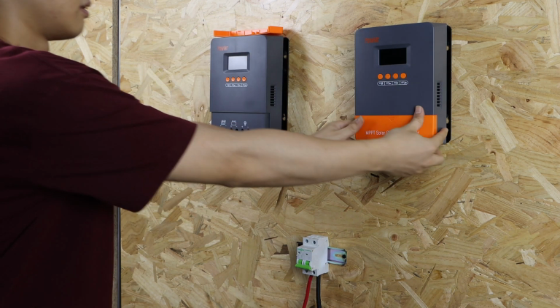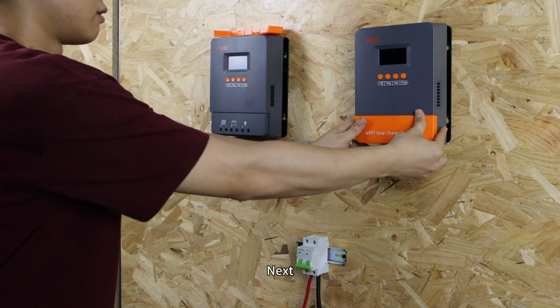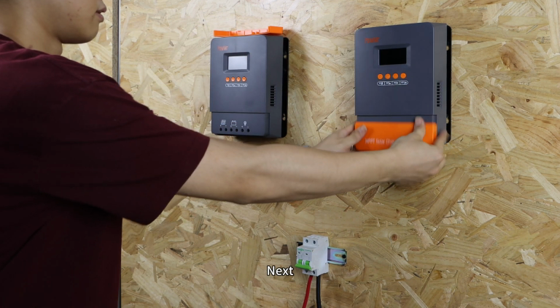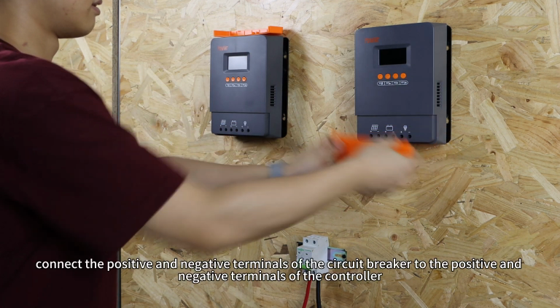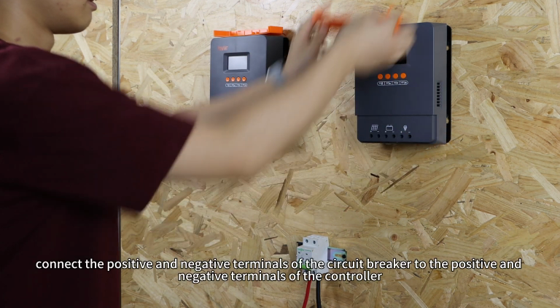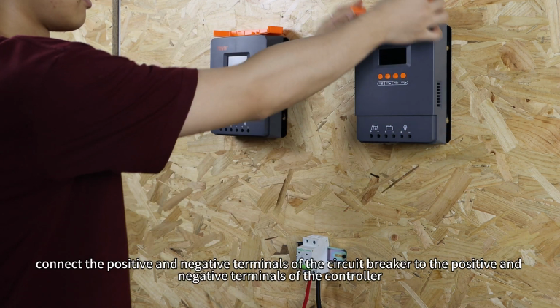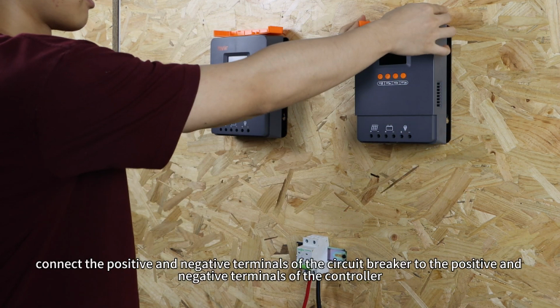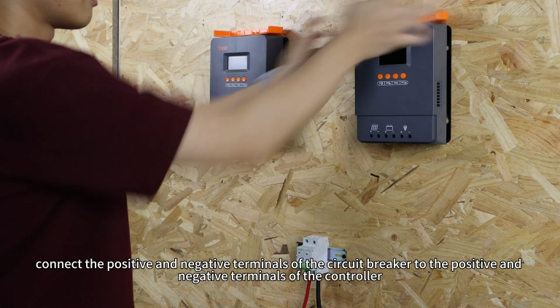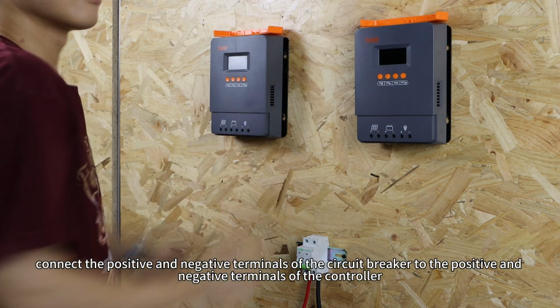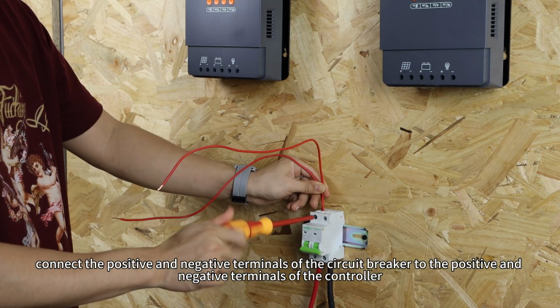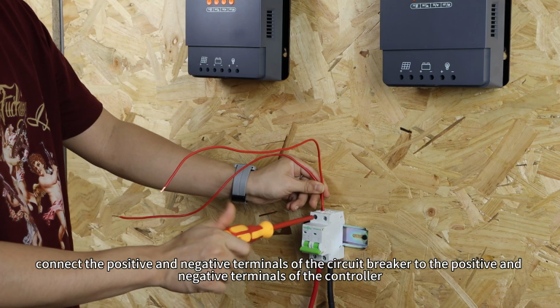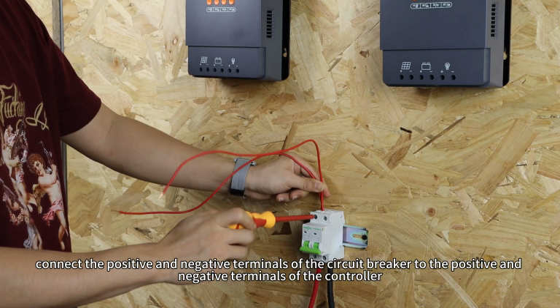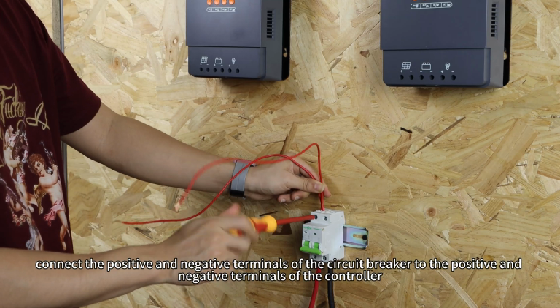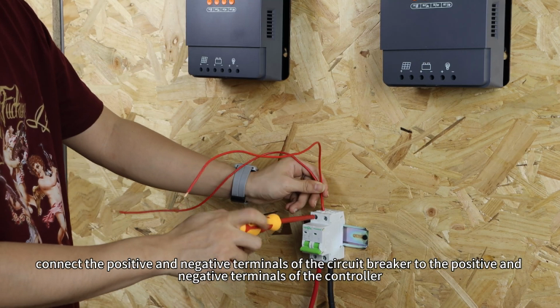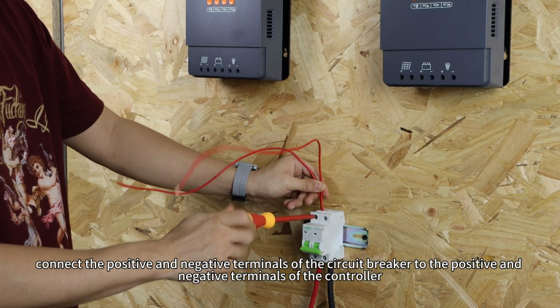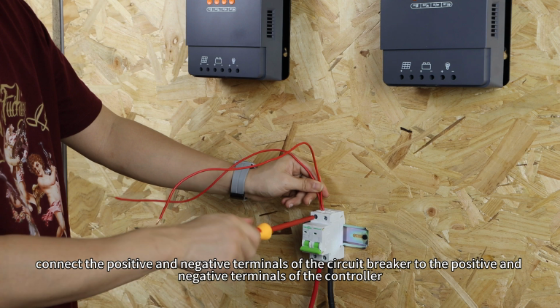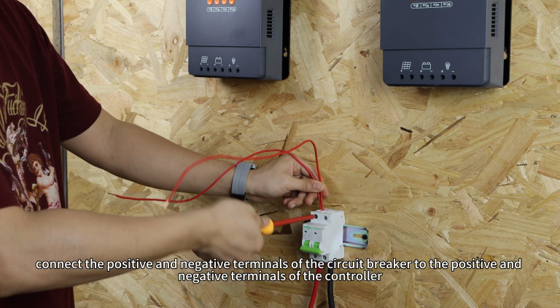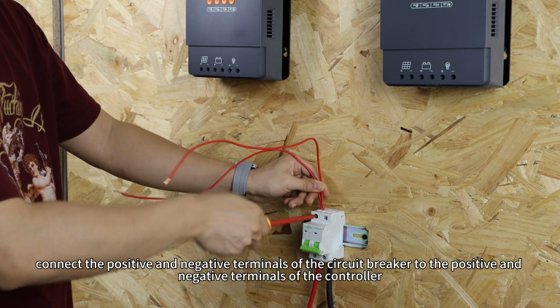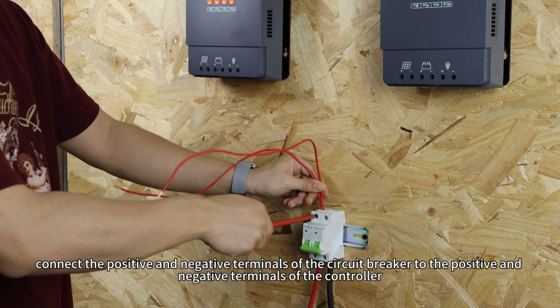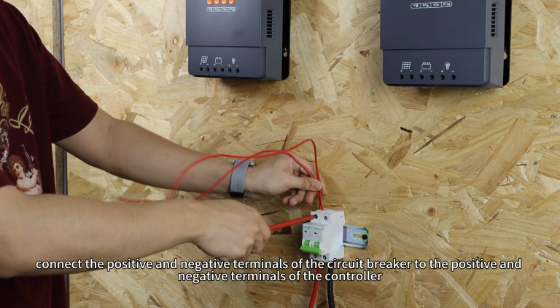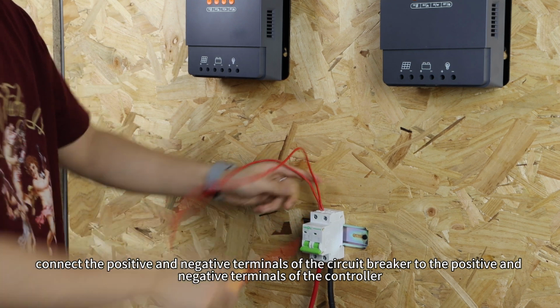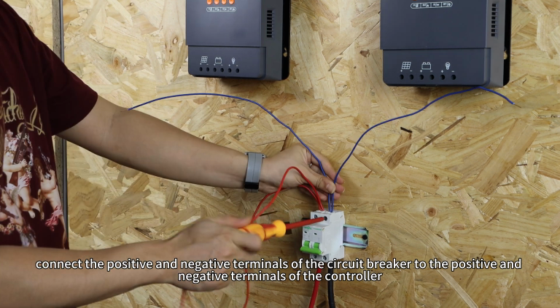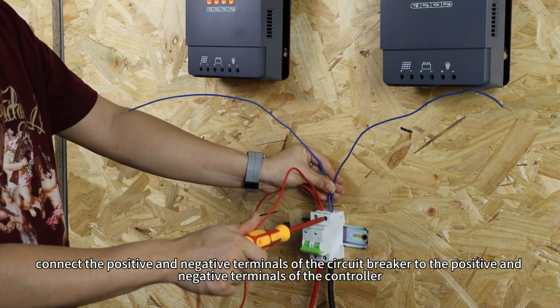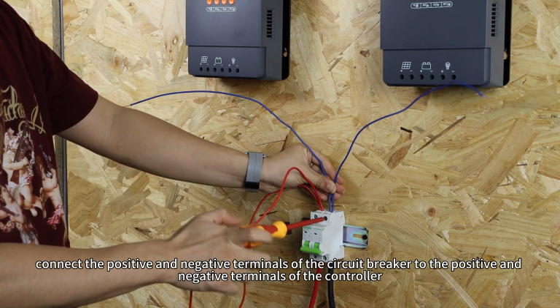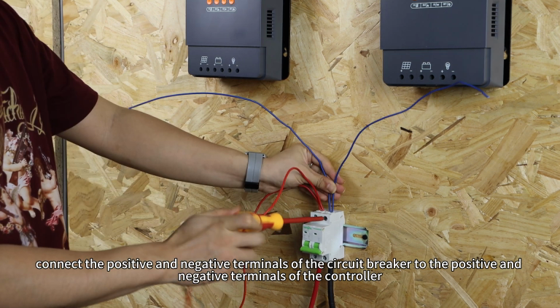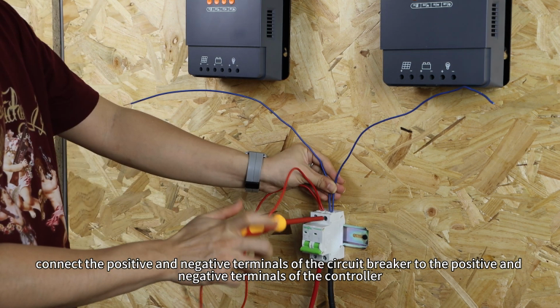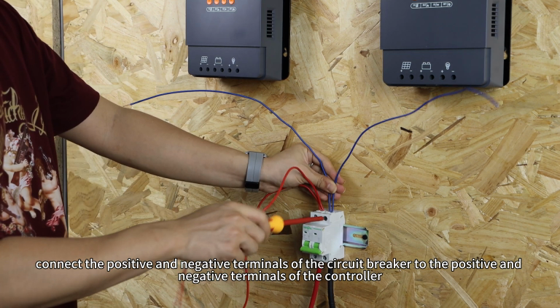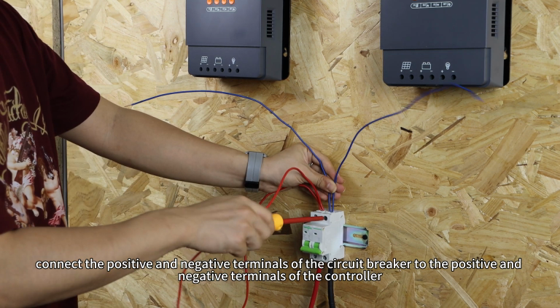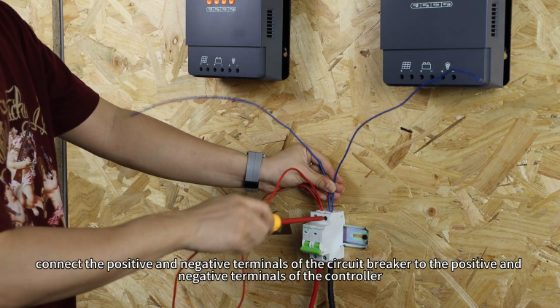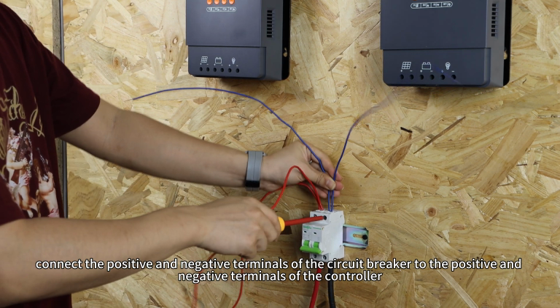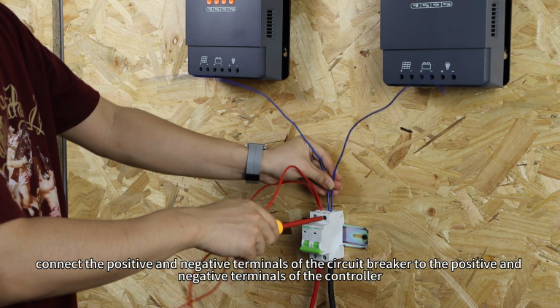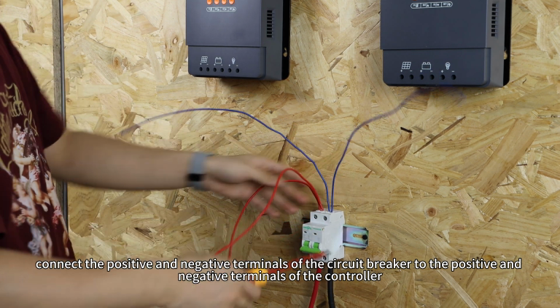Next, connect the positive and negative terminals of the circuit breaker to the positive and negative terminals of the controller.